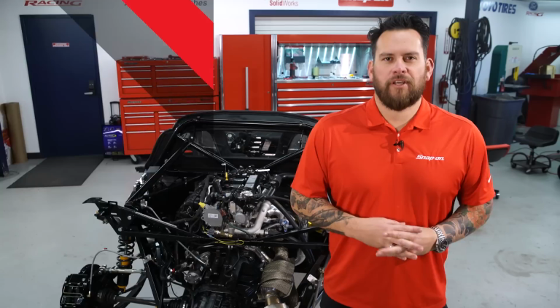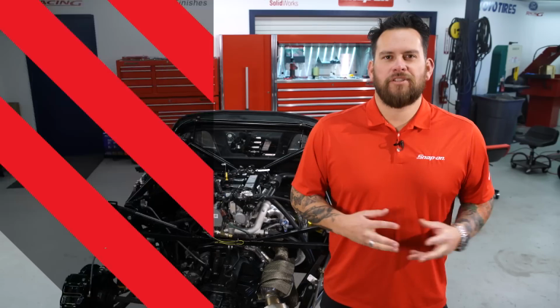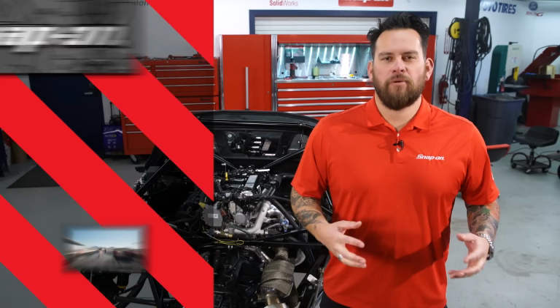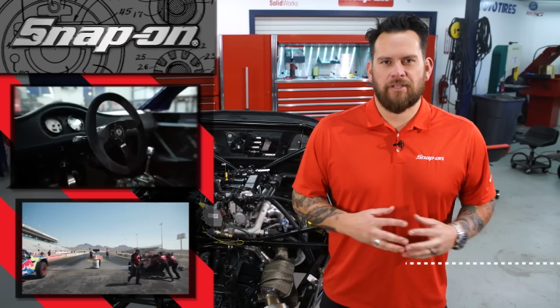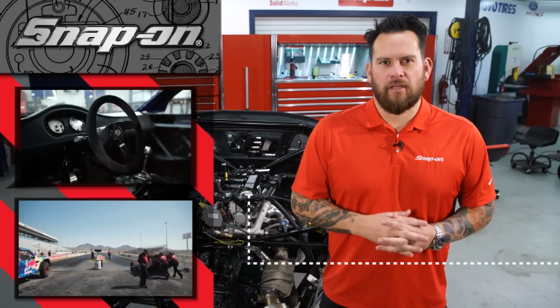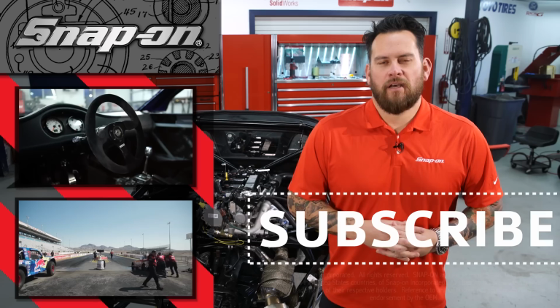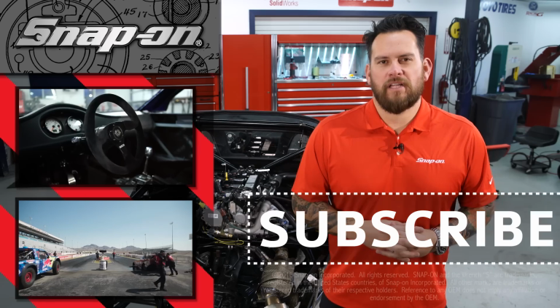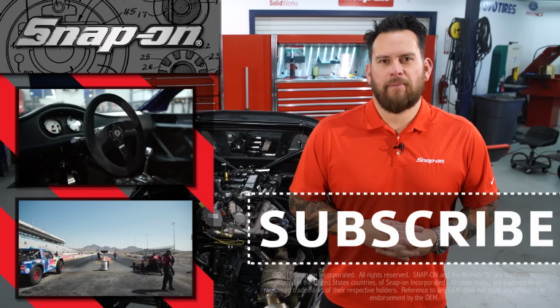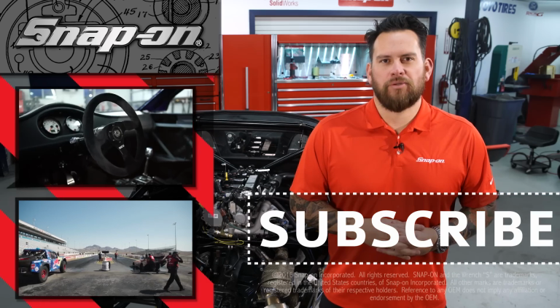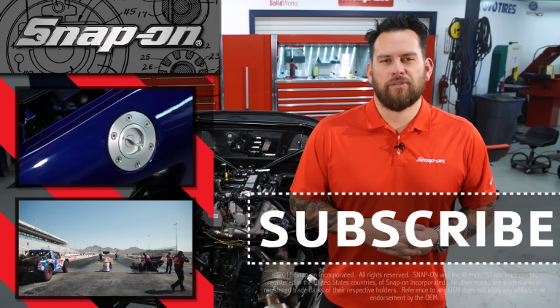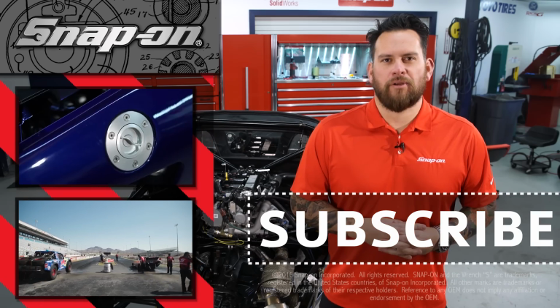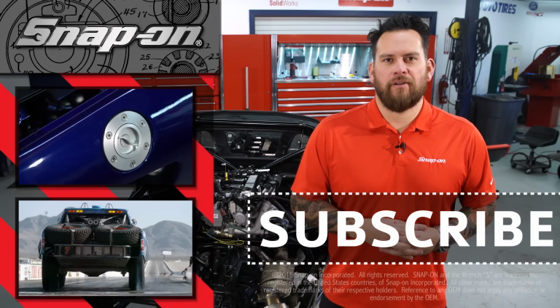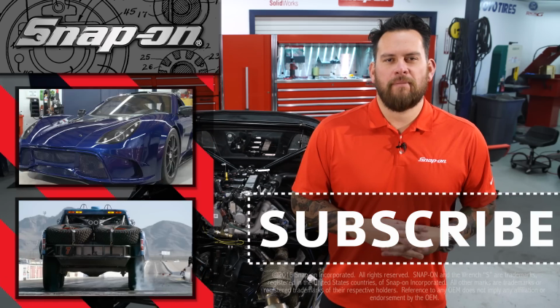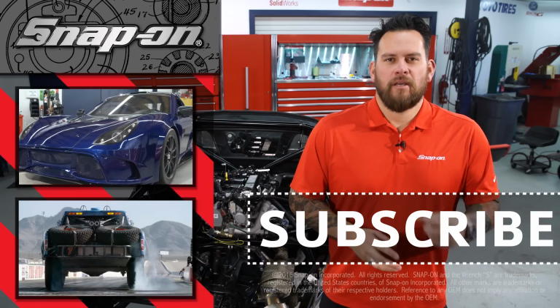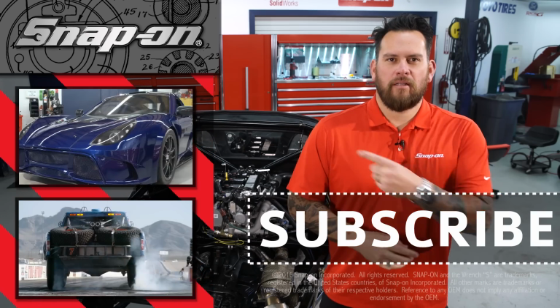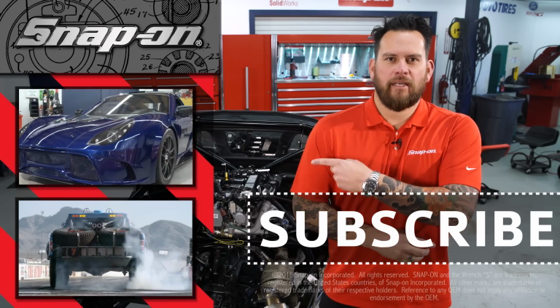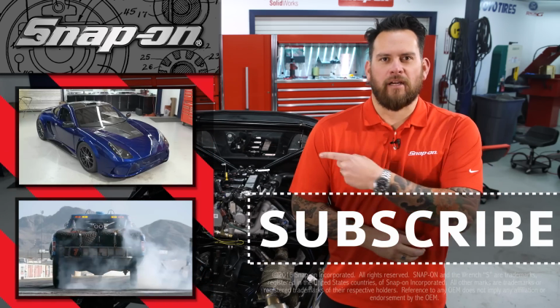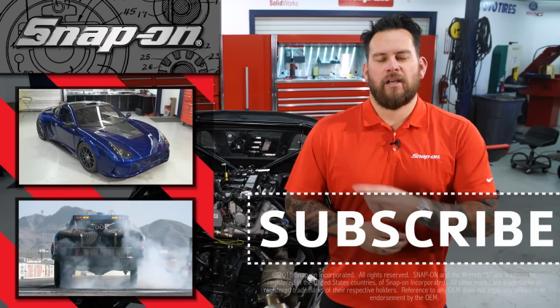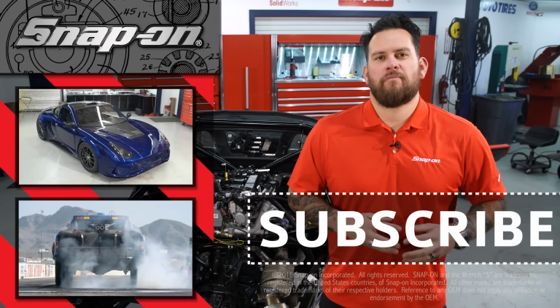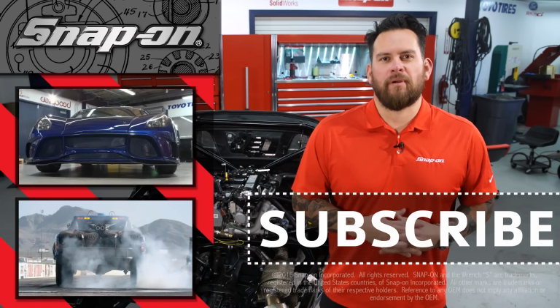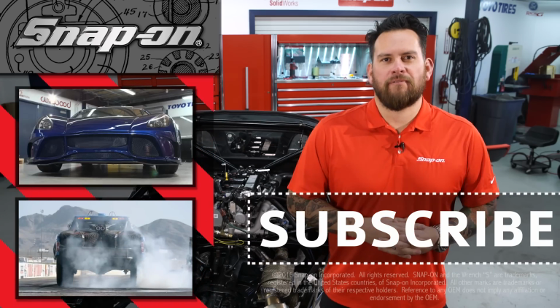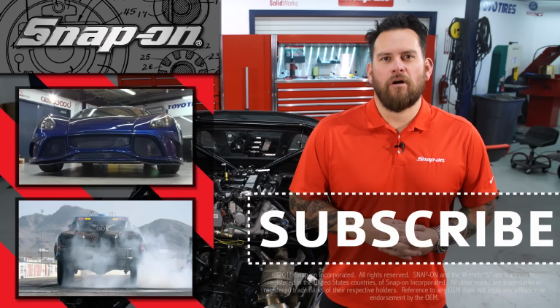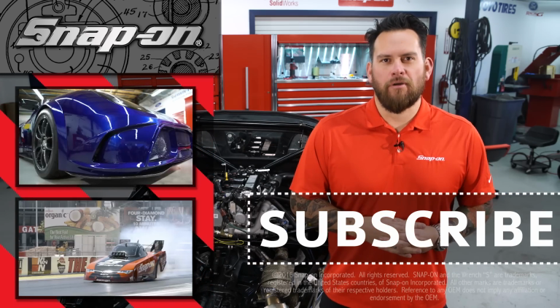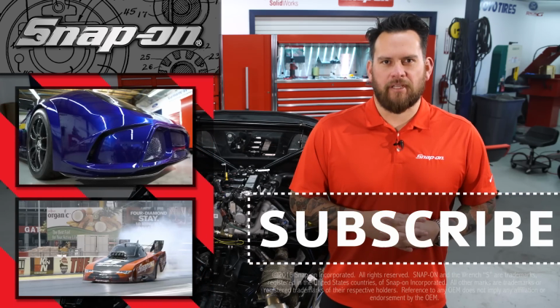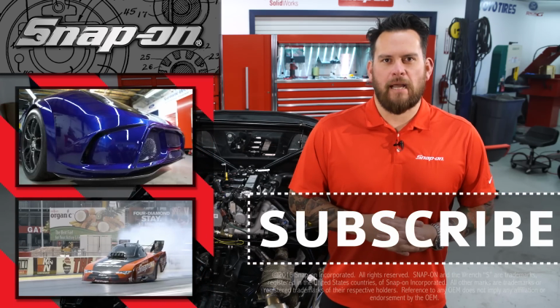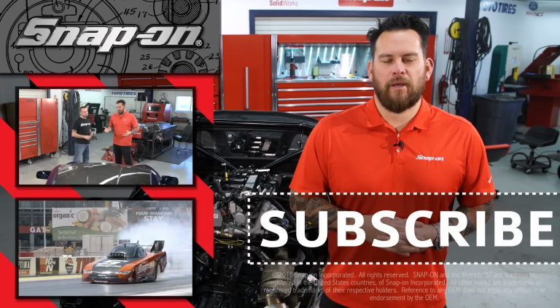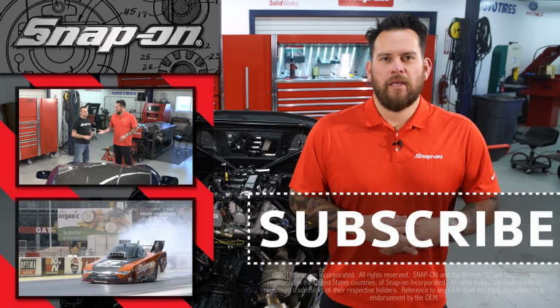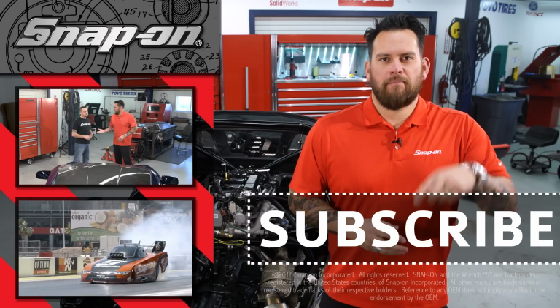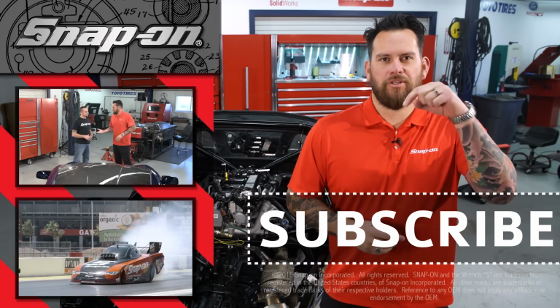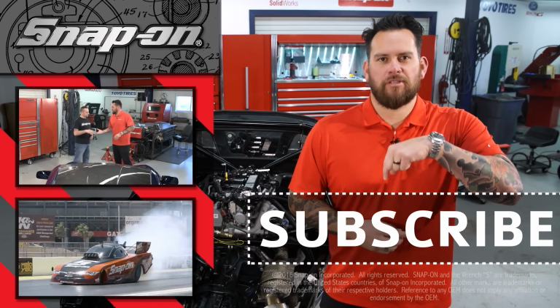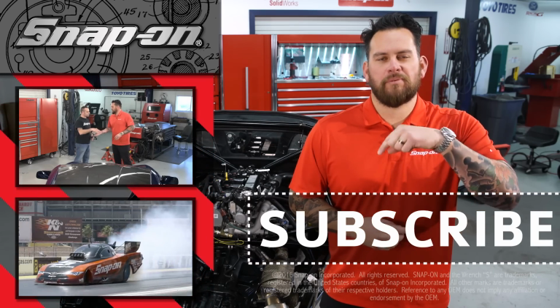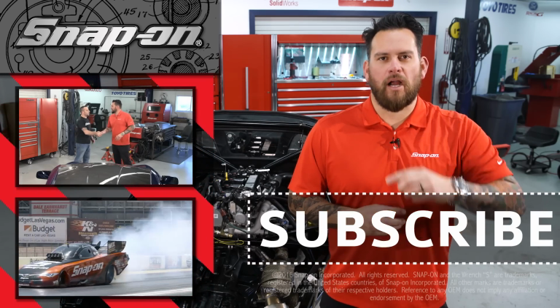For the continuation of Snap-on Tools from the Ground Up, click here. And remember, for all things Snap-on, be sure to subscribe.